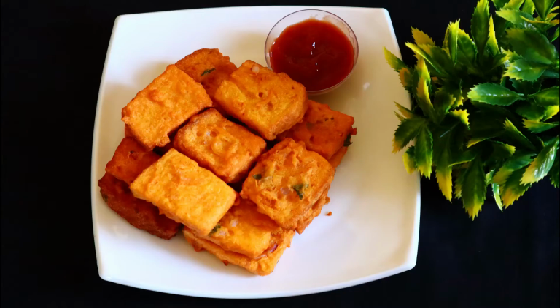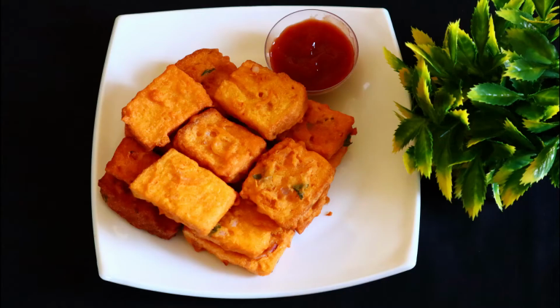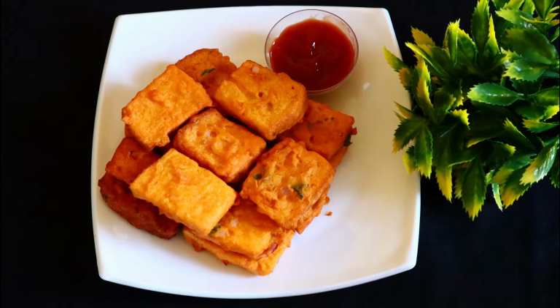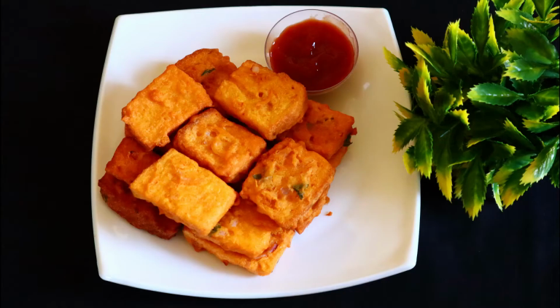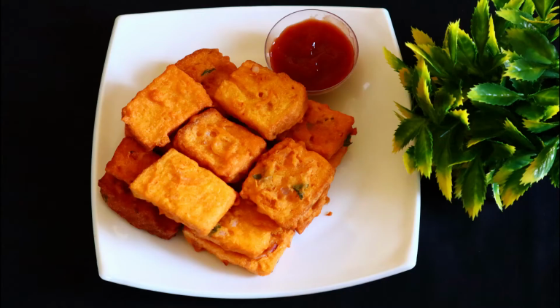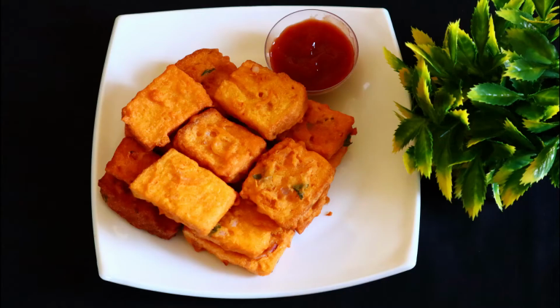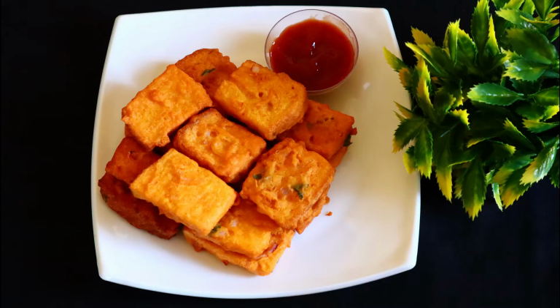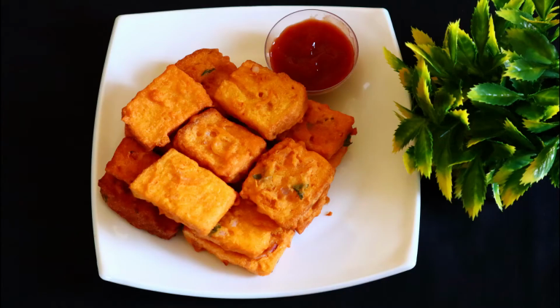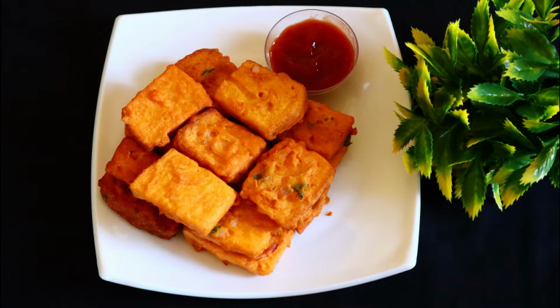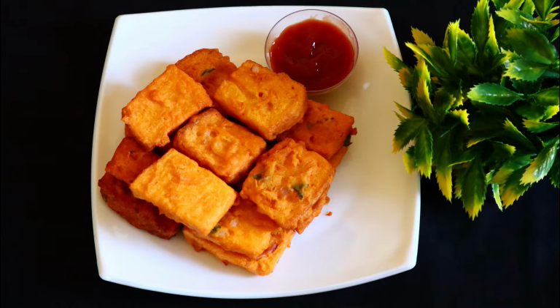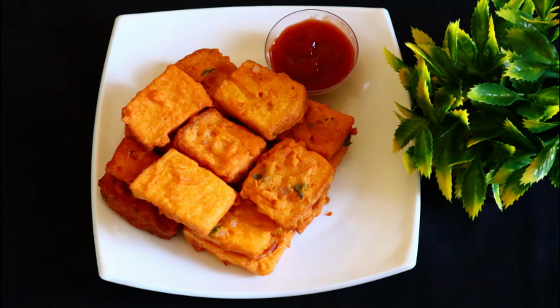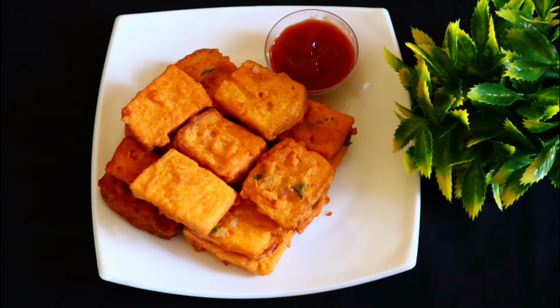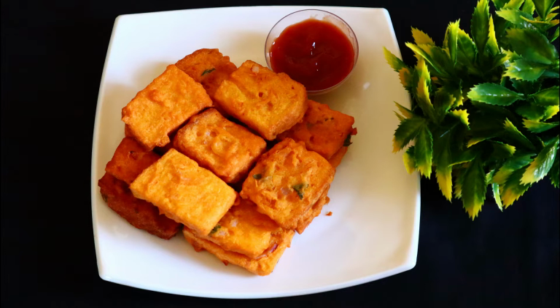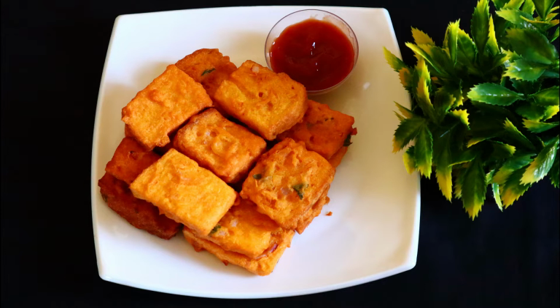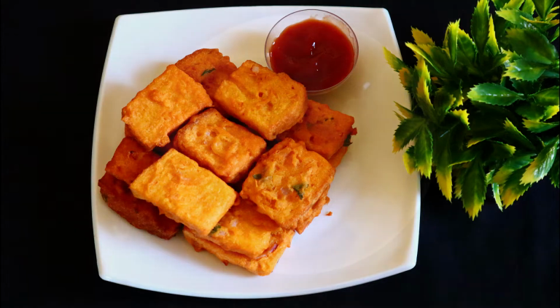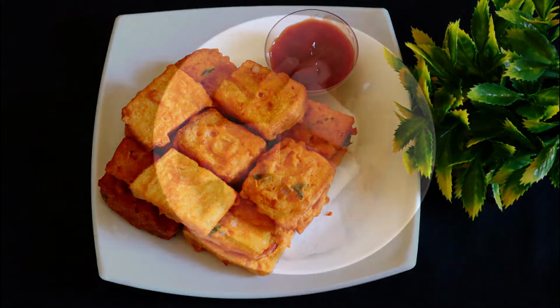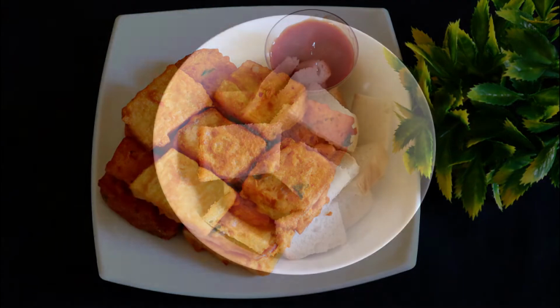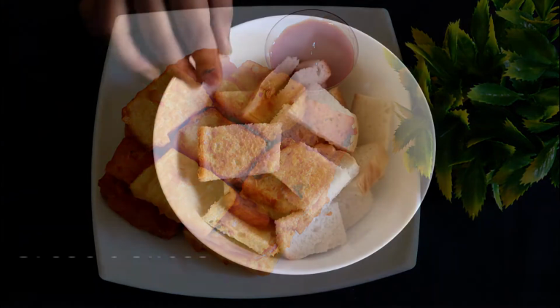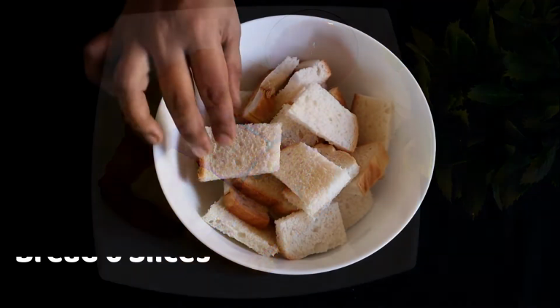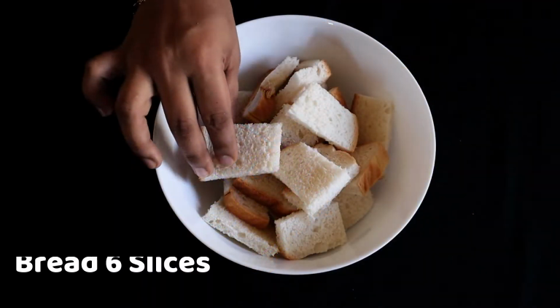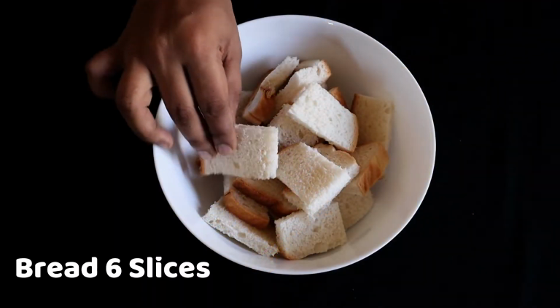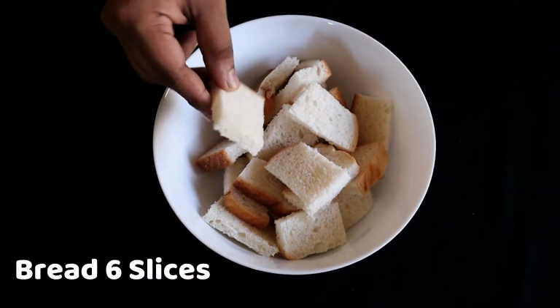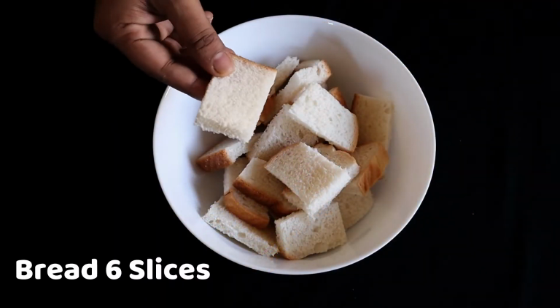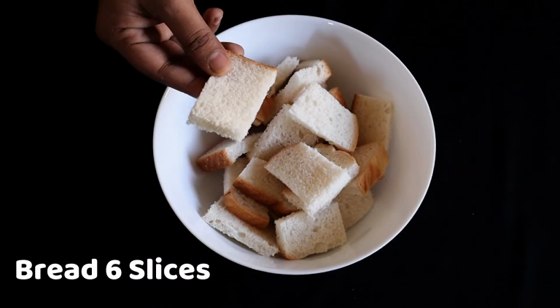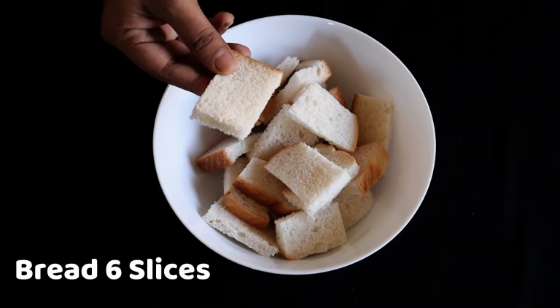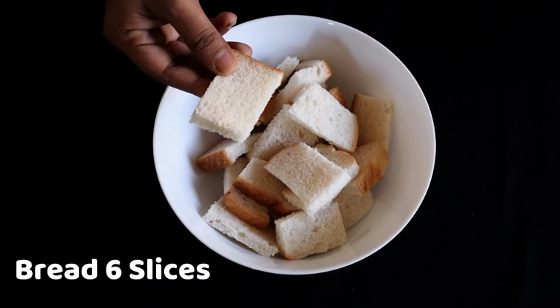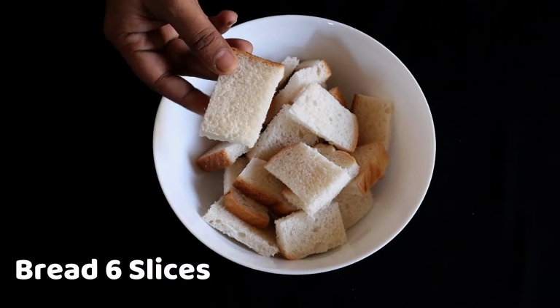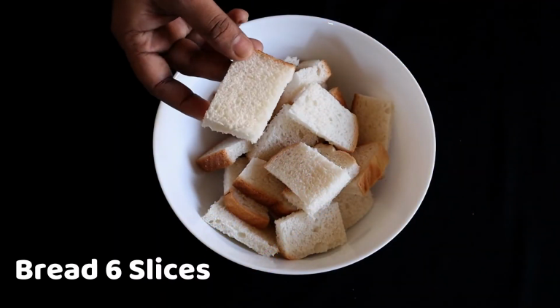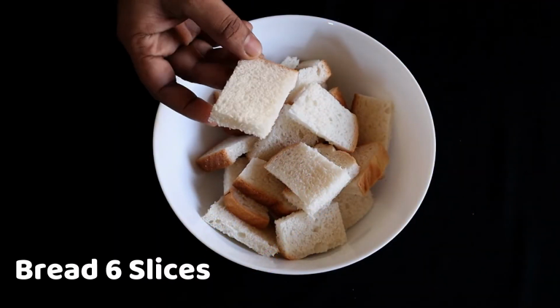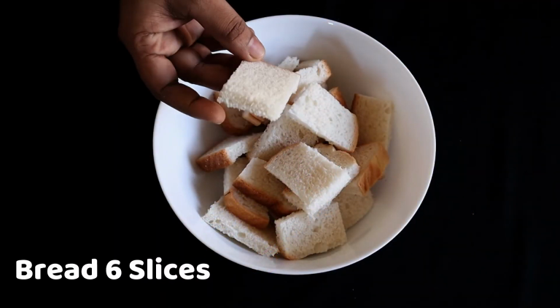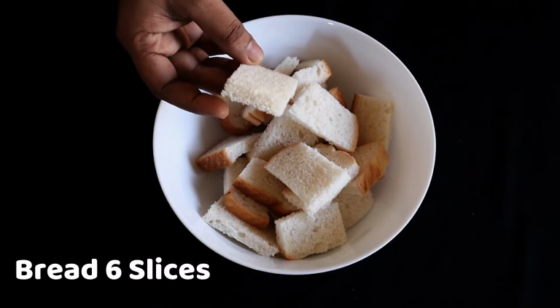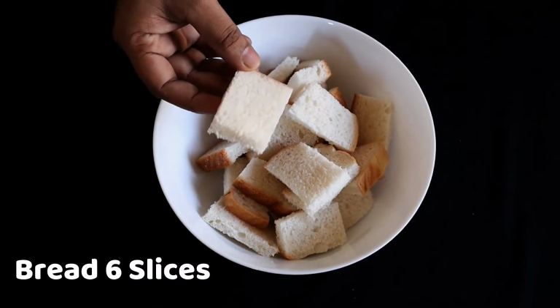How are you going to taste this bread? I am going to cut 6 slices of bread.